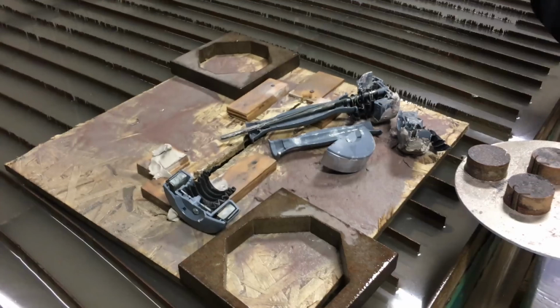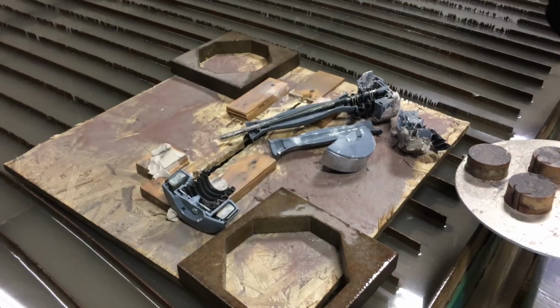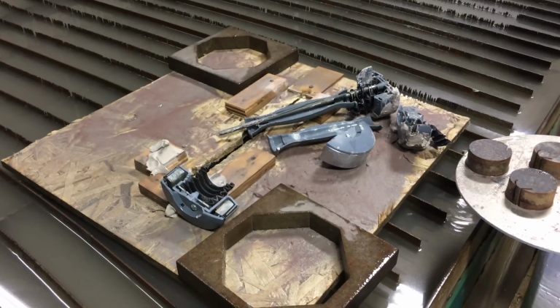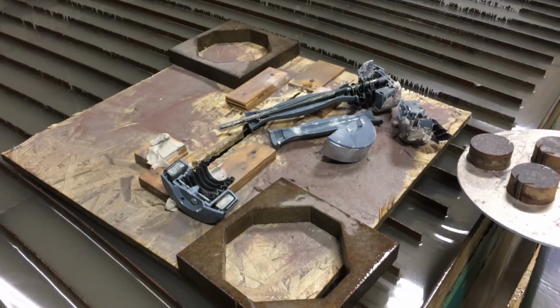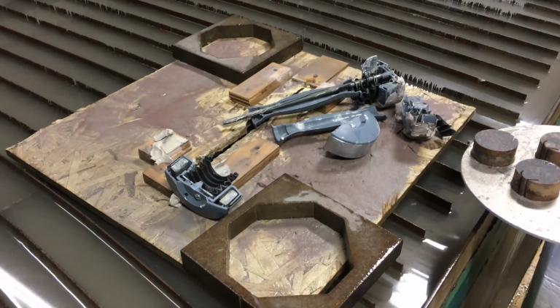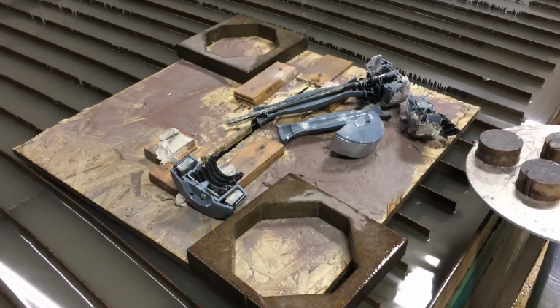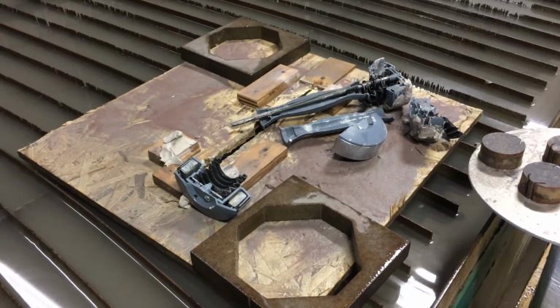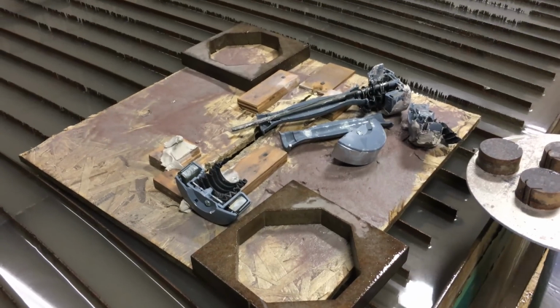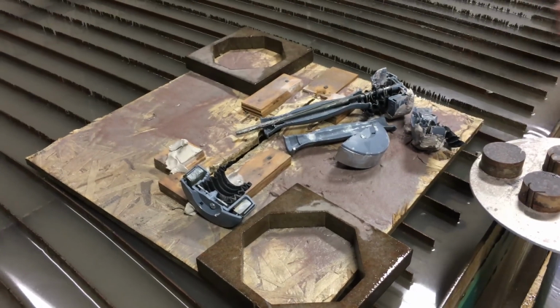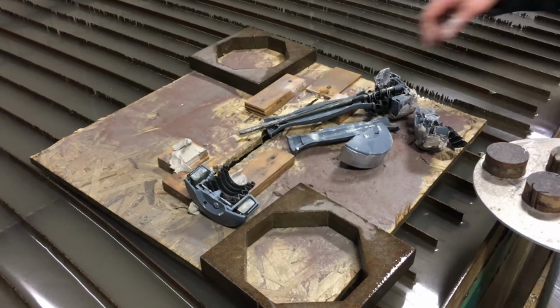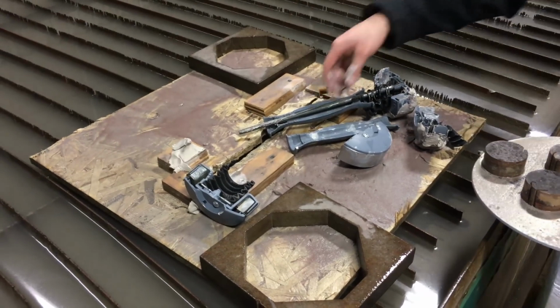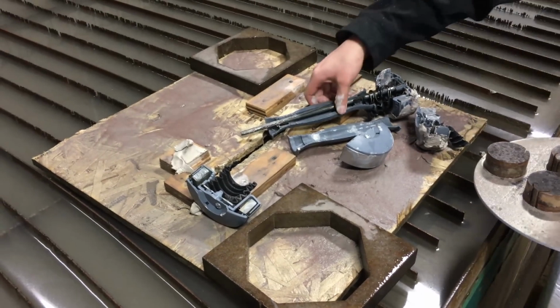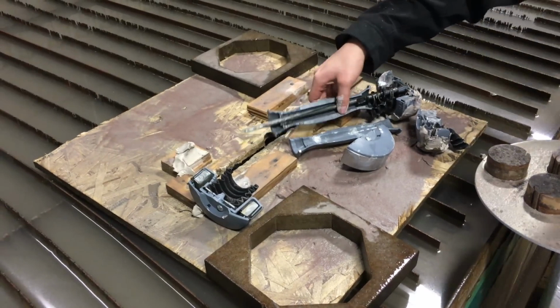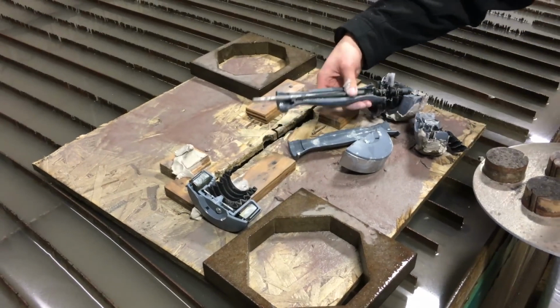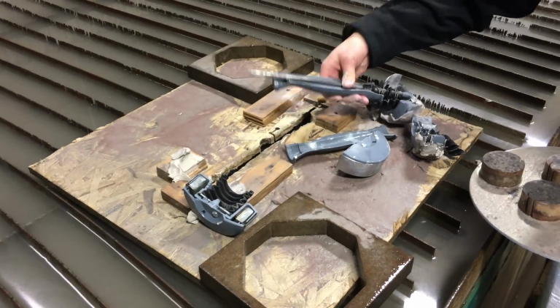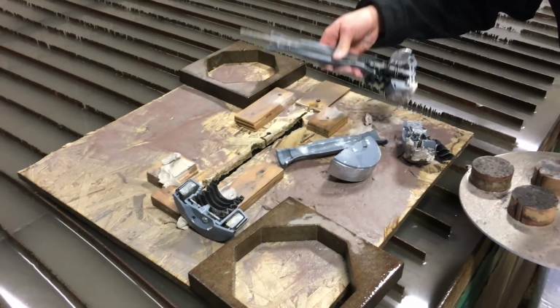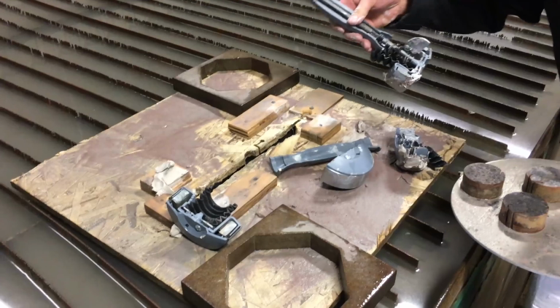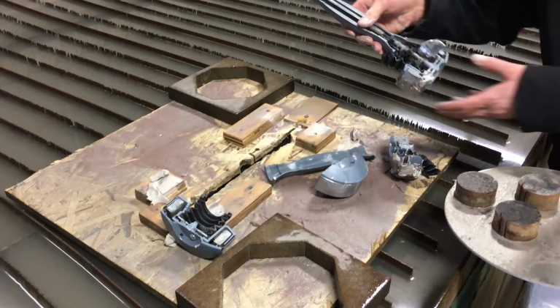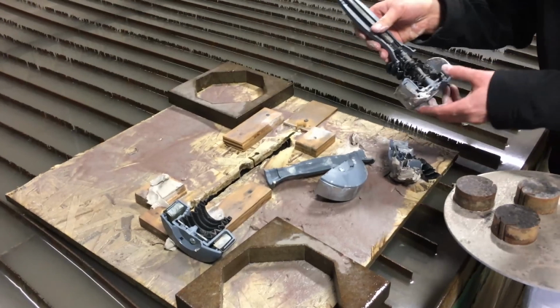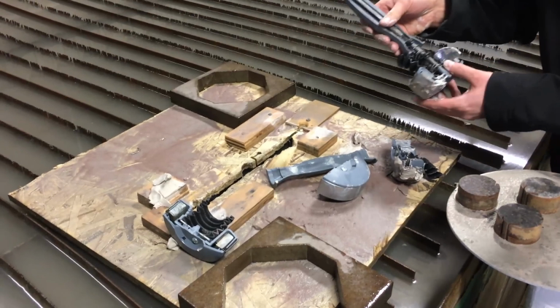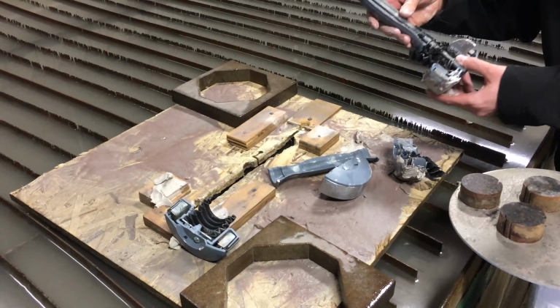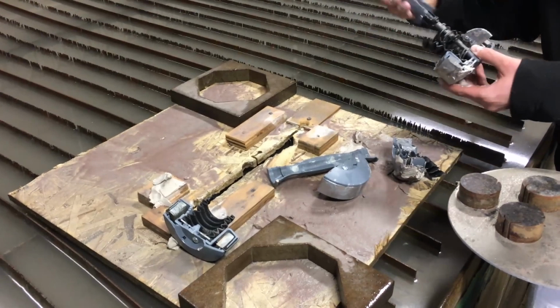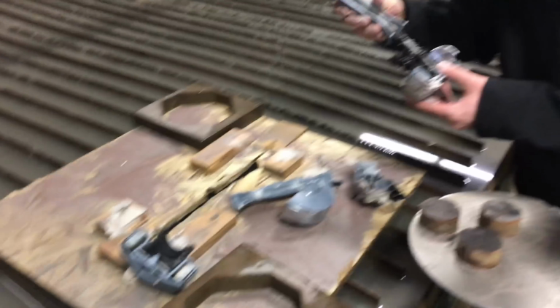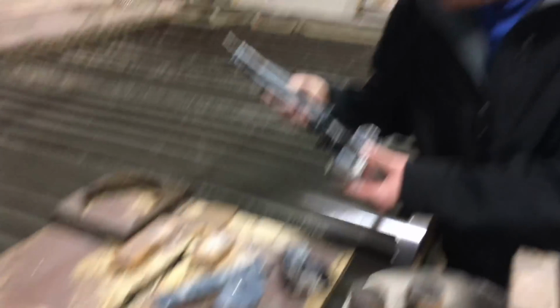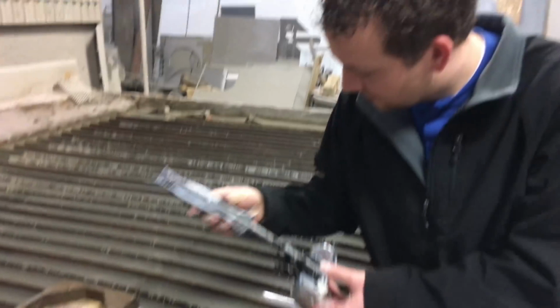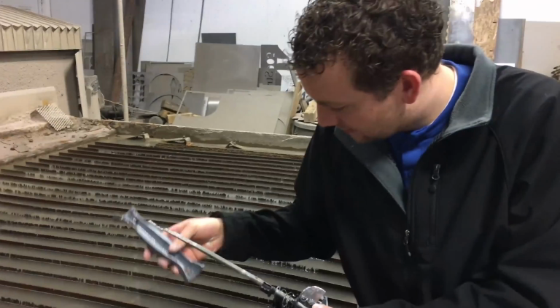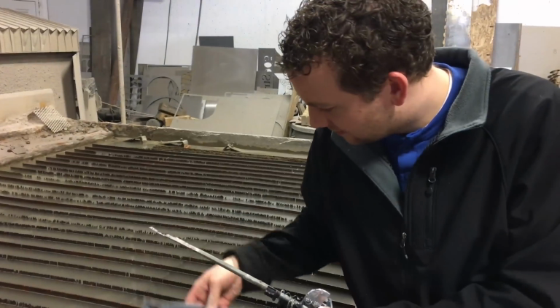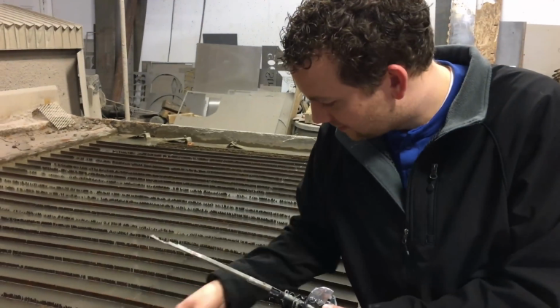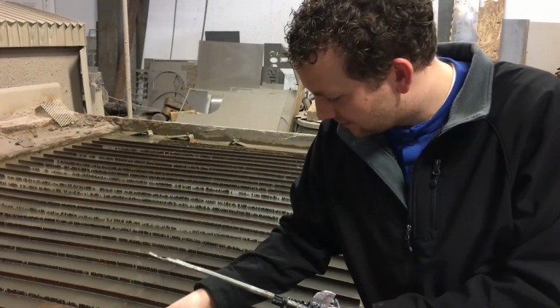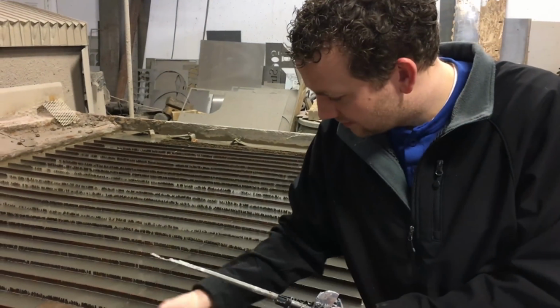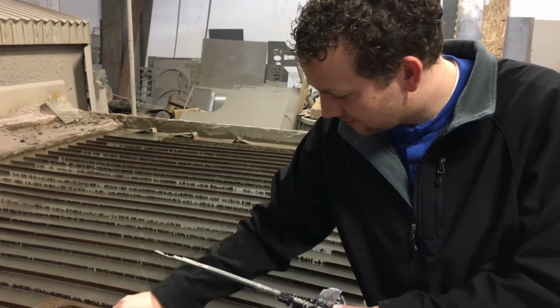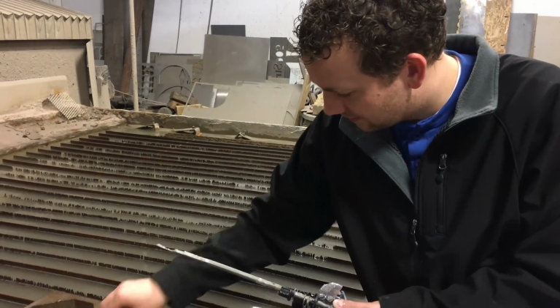So there it is. The water jet can cut a shake weight, but just barely. The shake weight actually almost defeated the water jet.